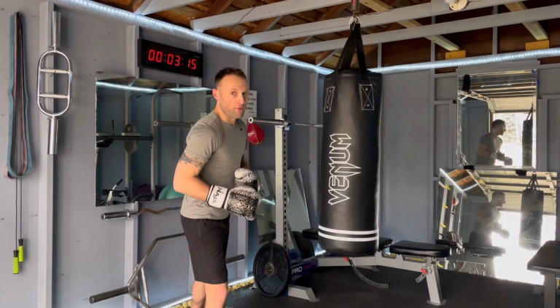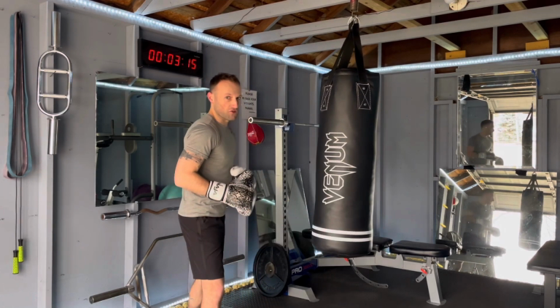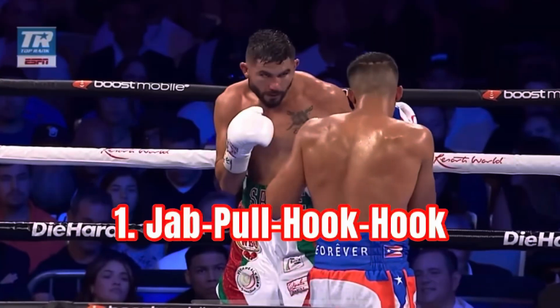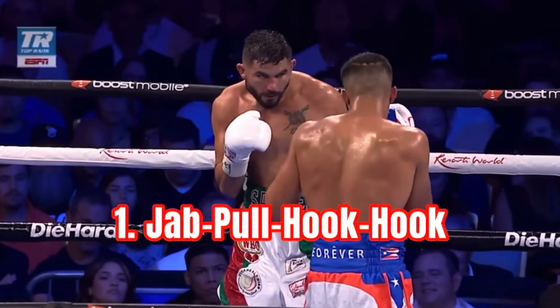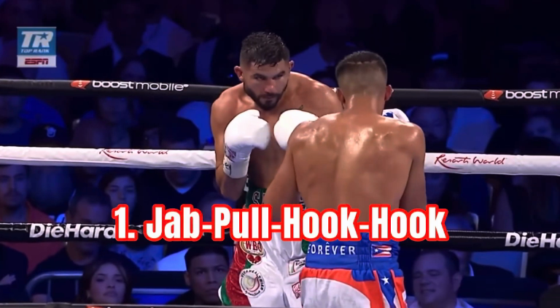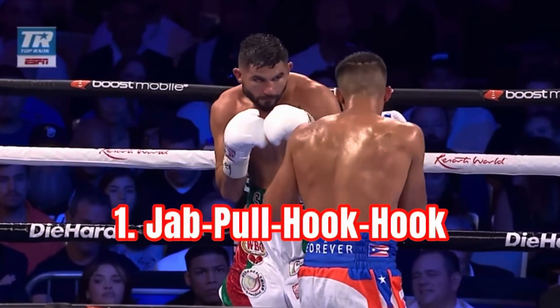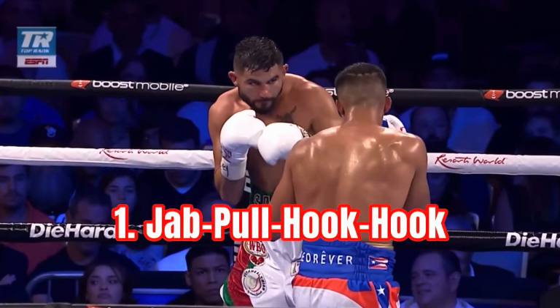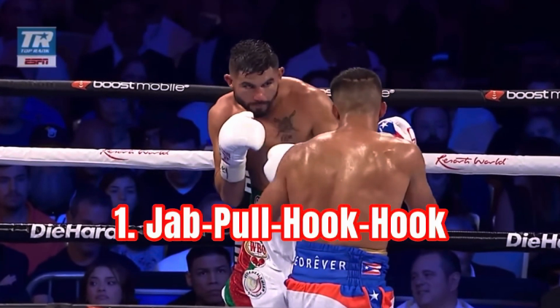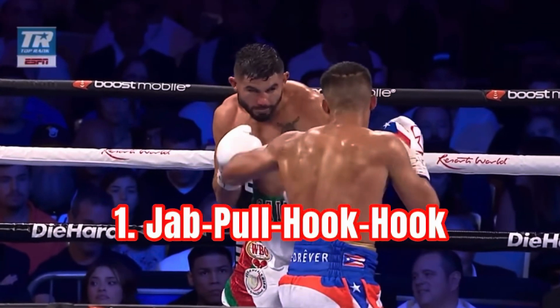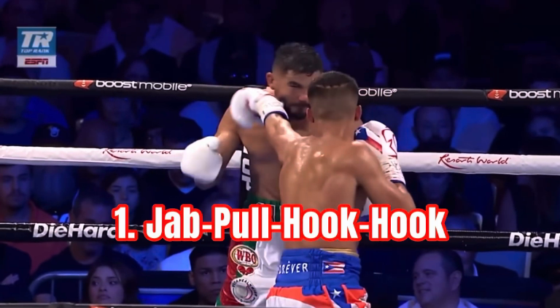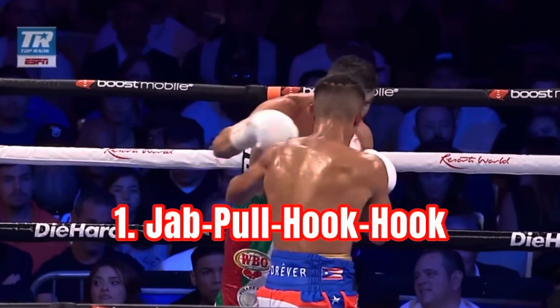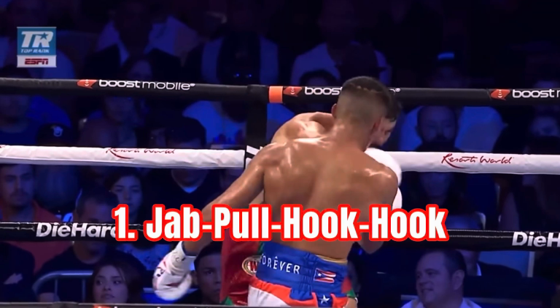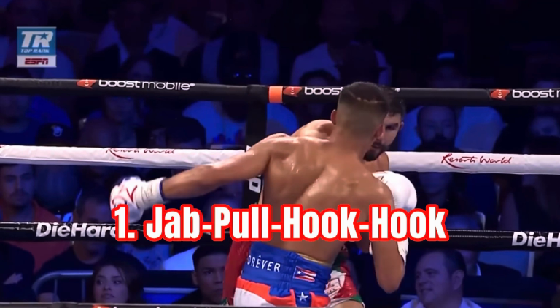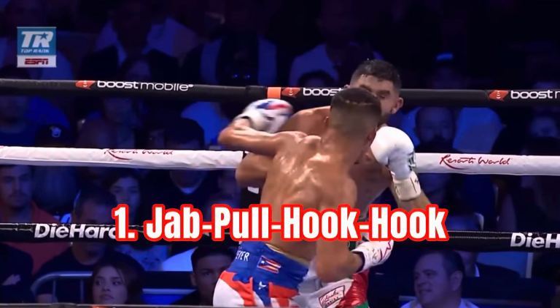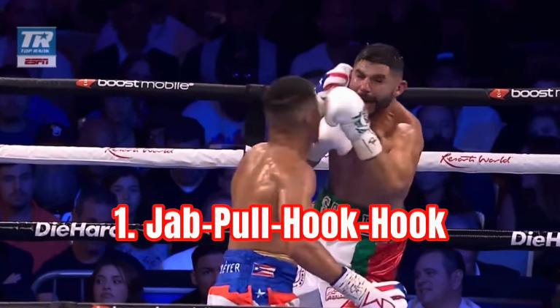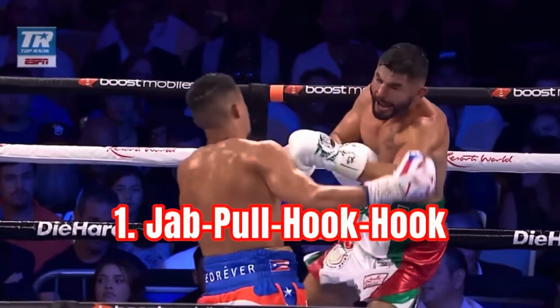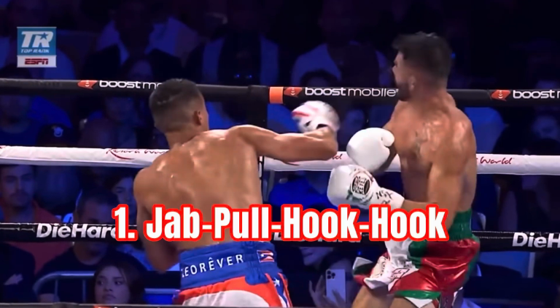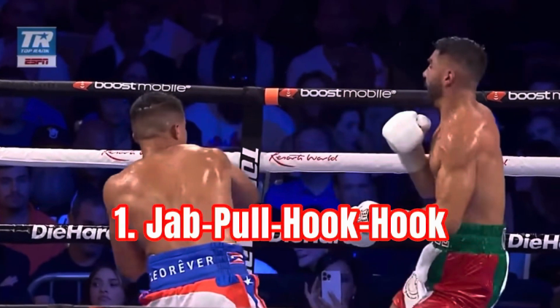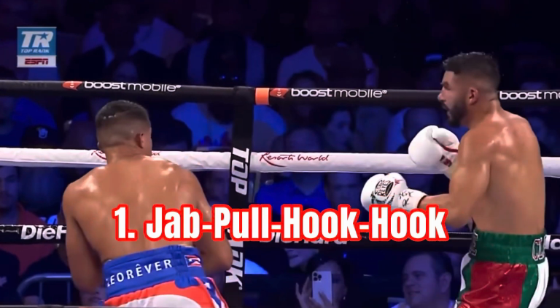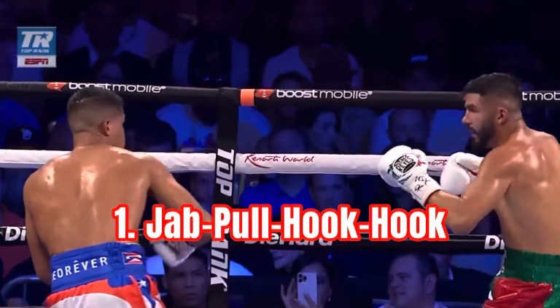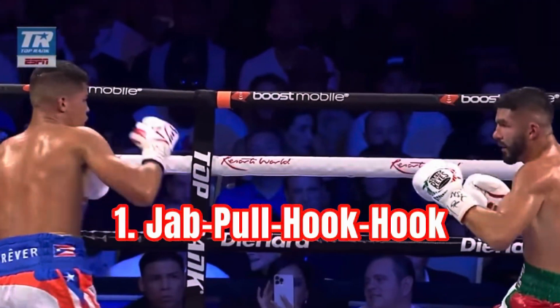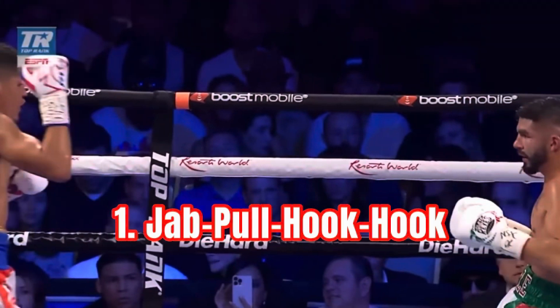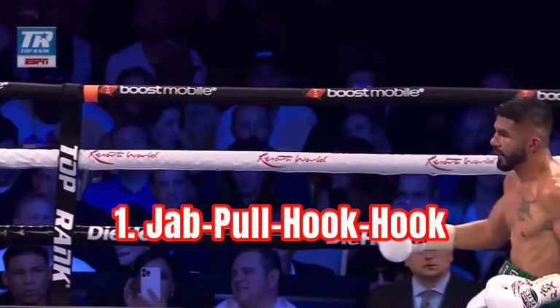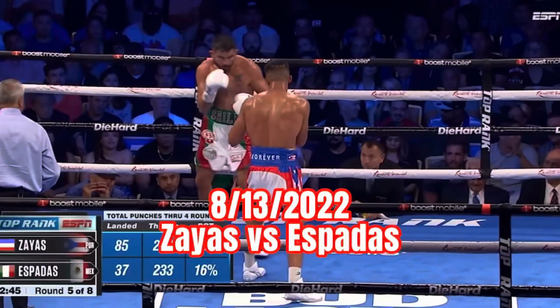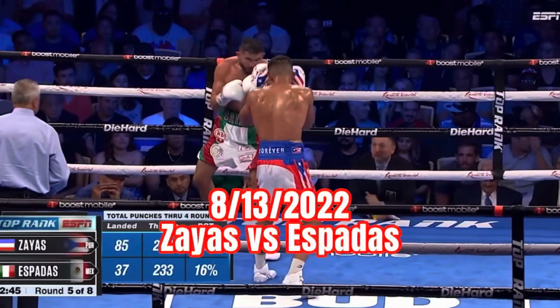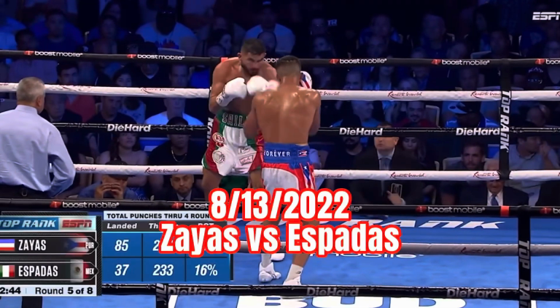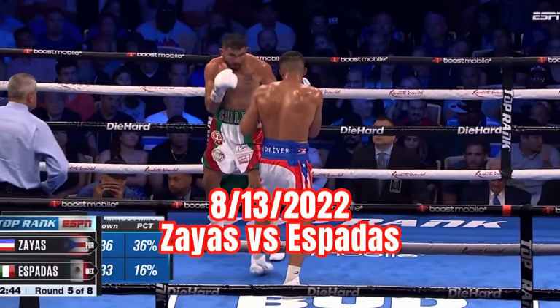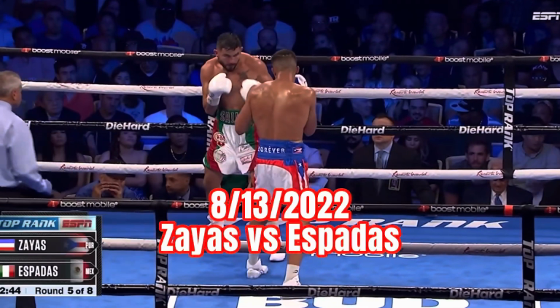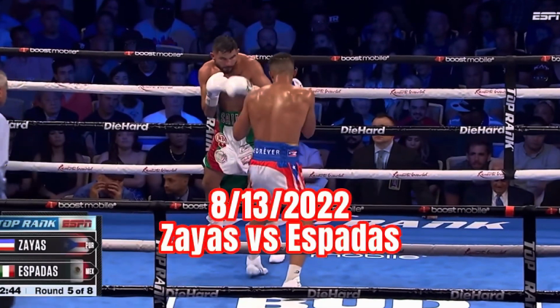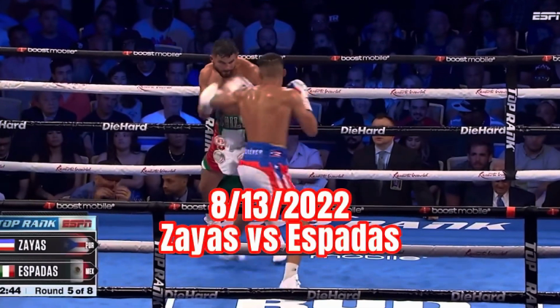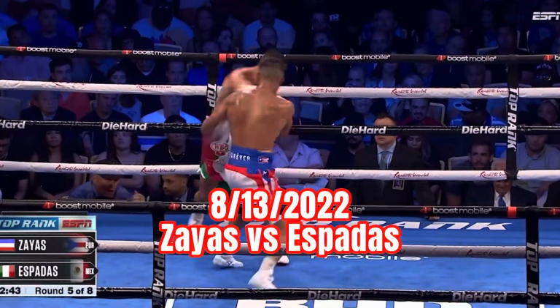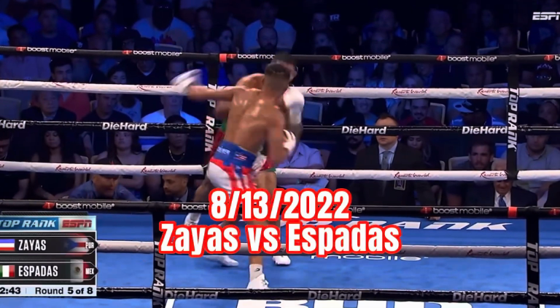The first combination I'm working on today is a jab, pull, countering with two hooks. Athleticism and skill.